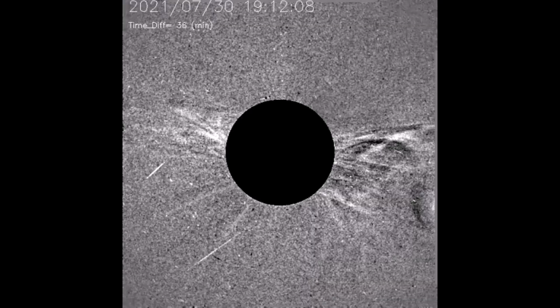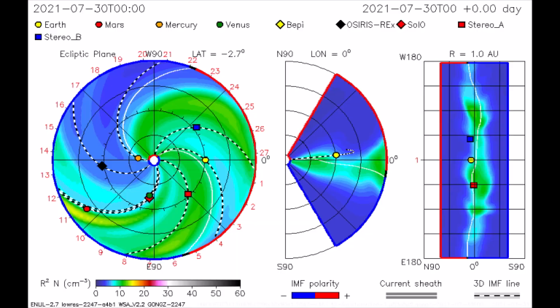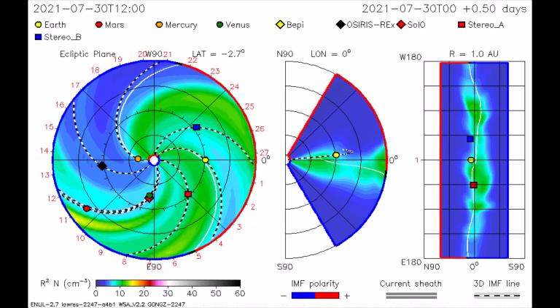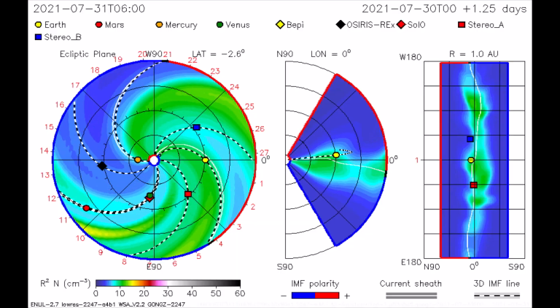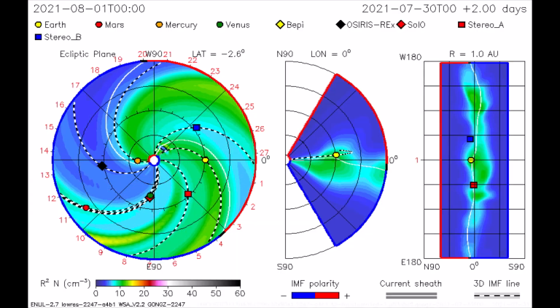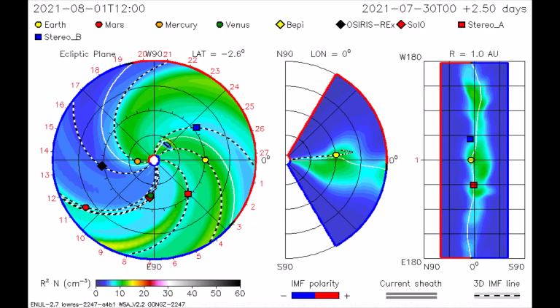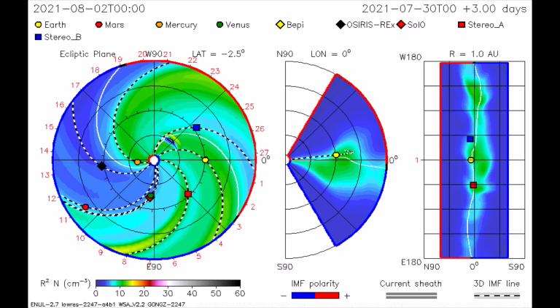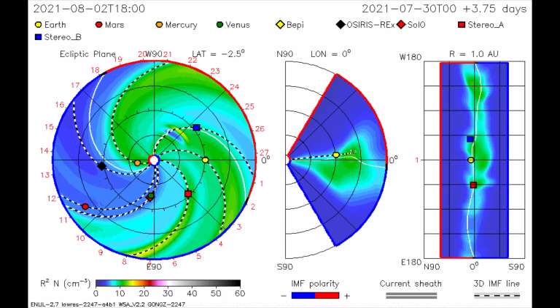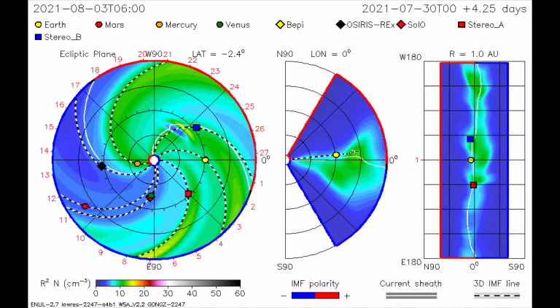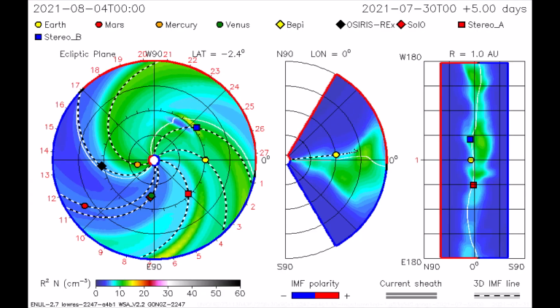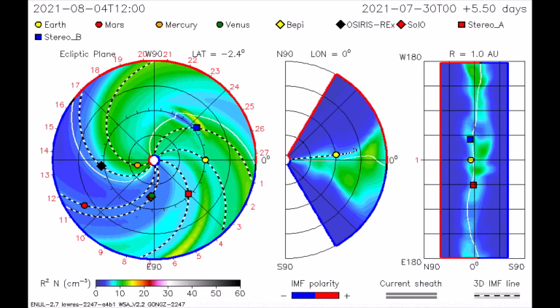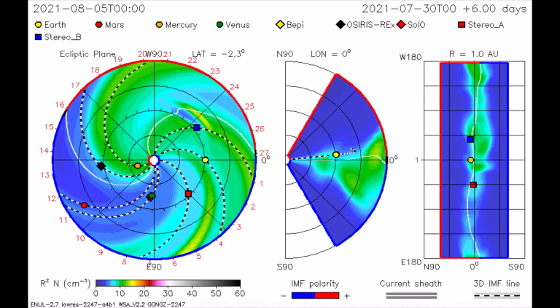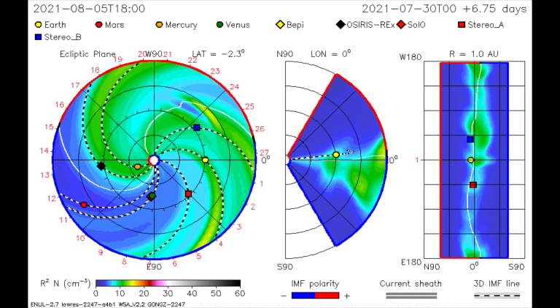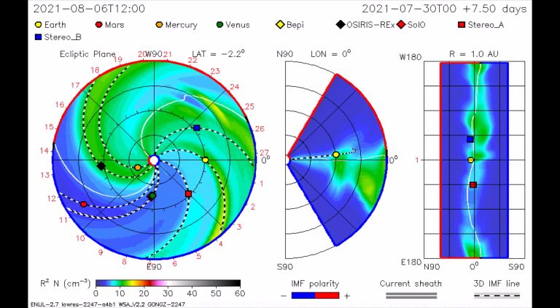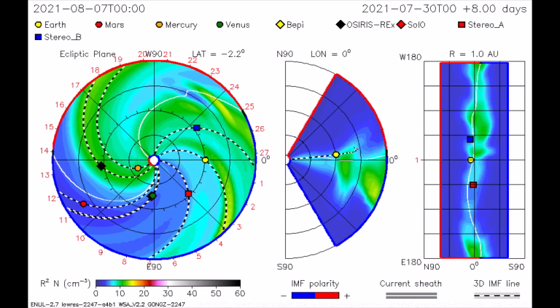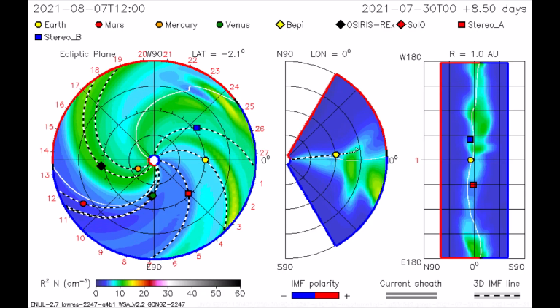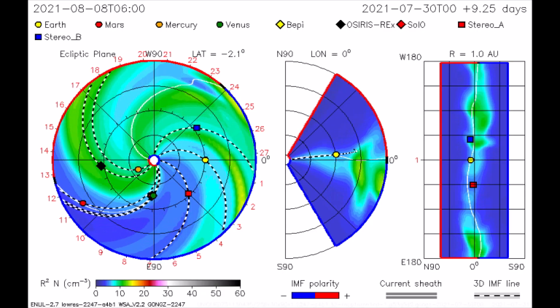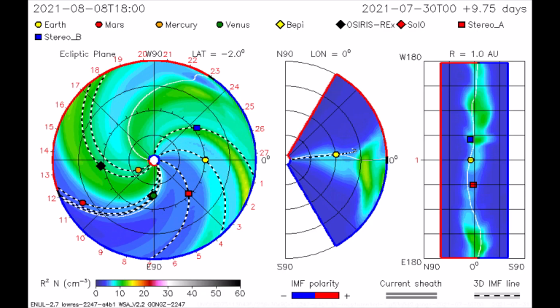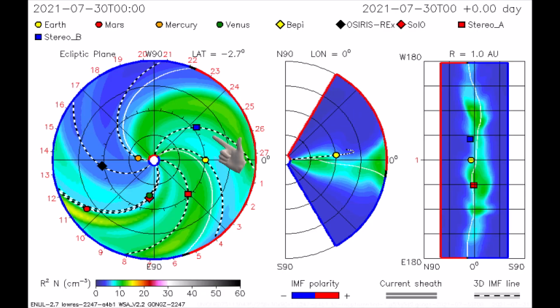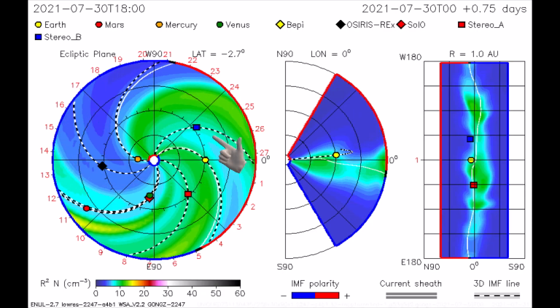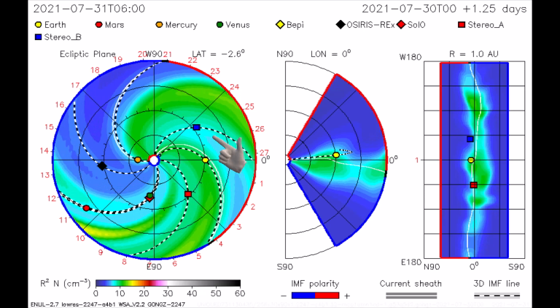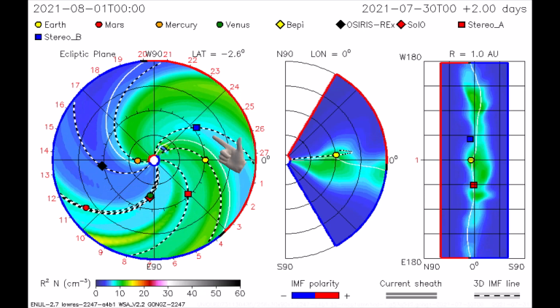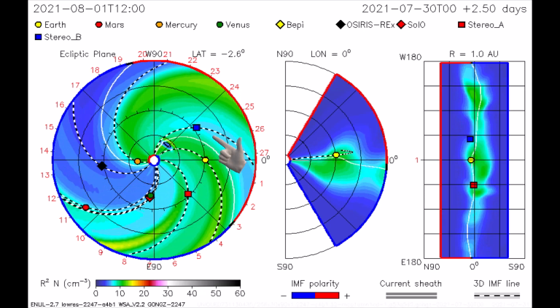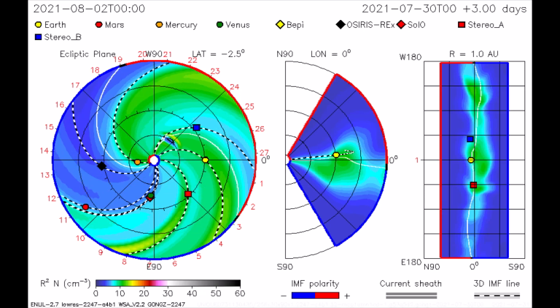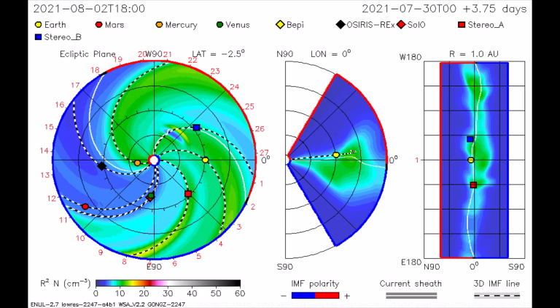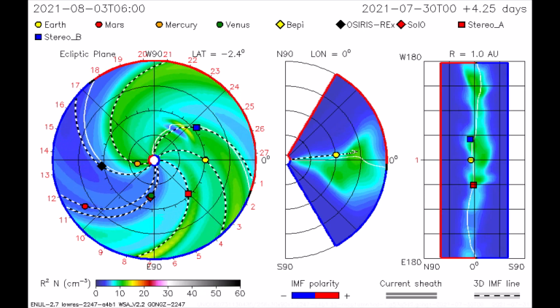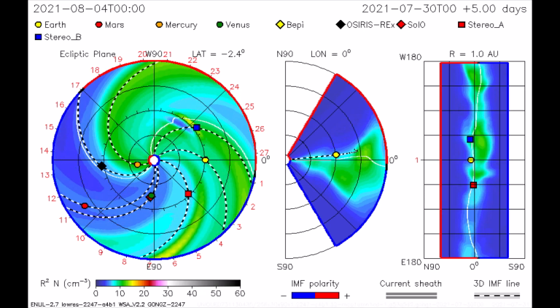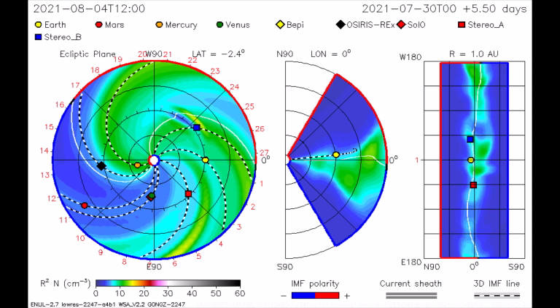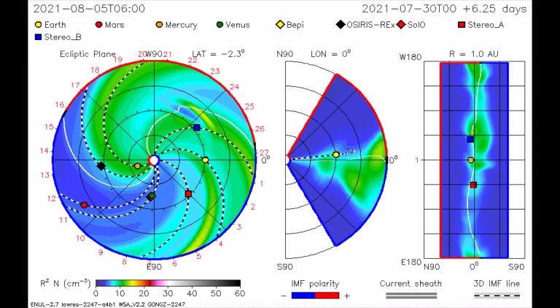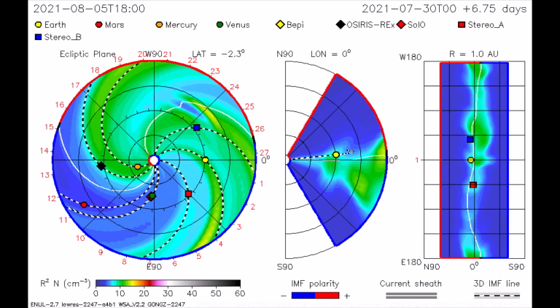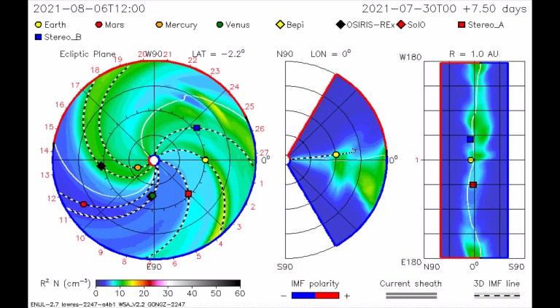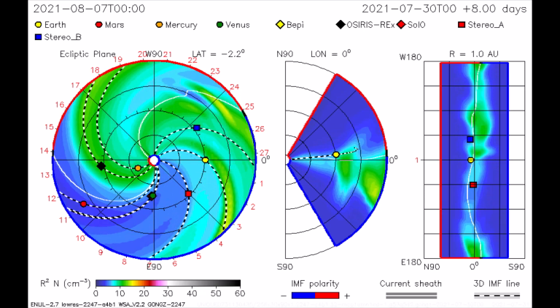On this CME model, the path of the flare is mapped, and the STEREO-B satellite gets a glancing glow from the flare this time.